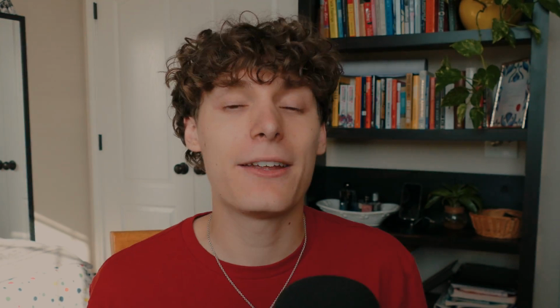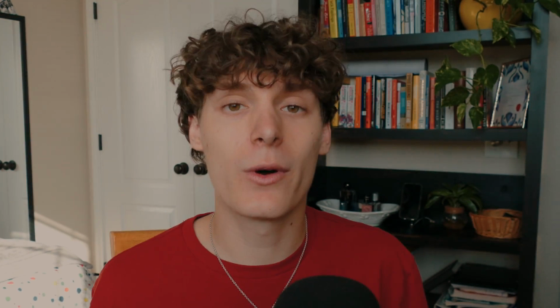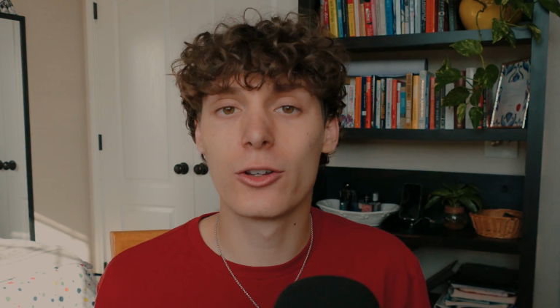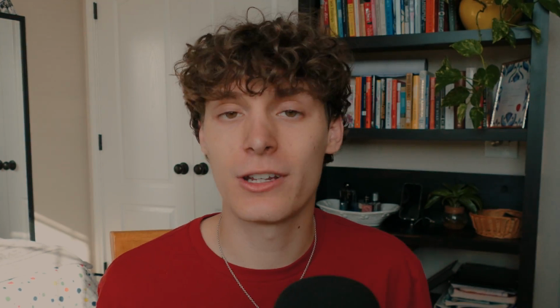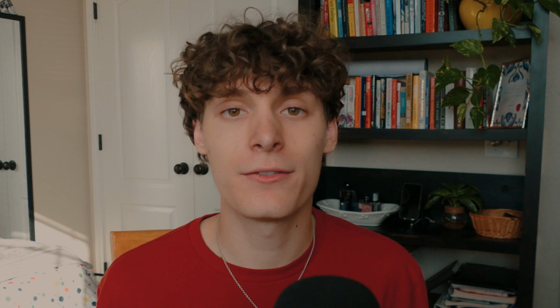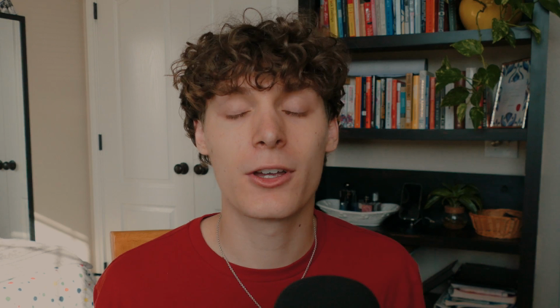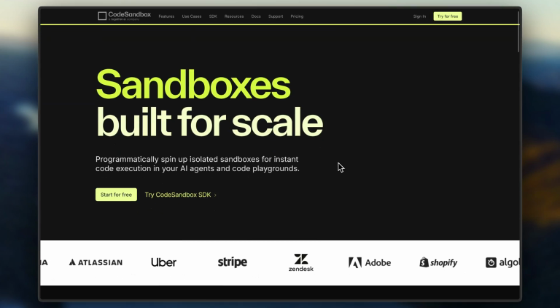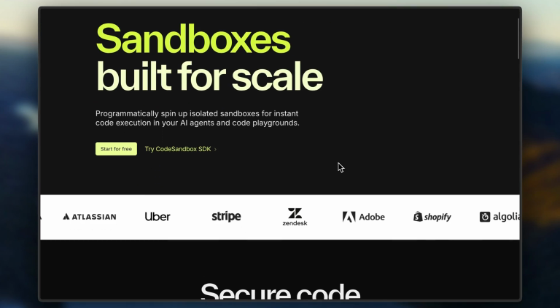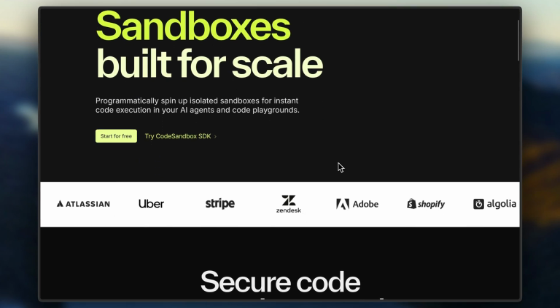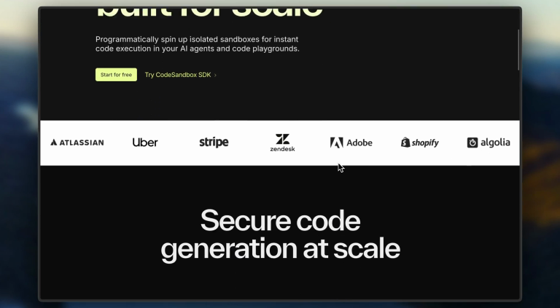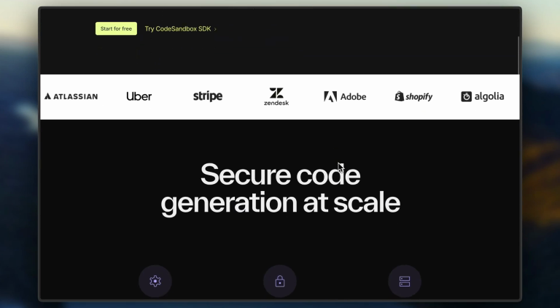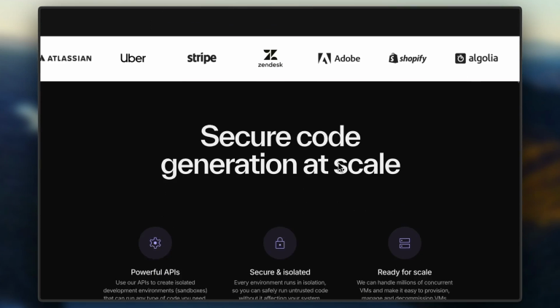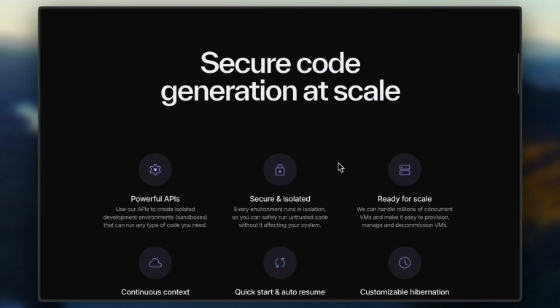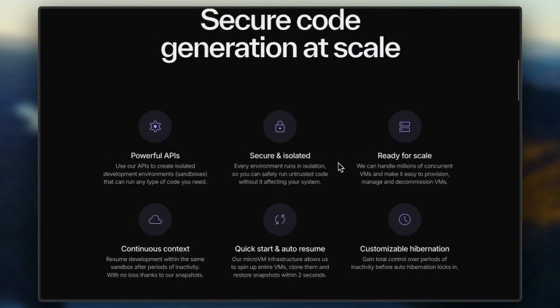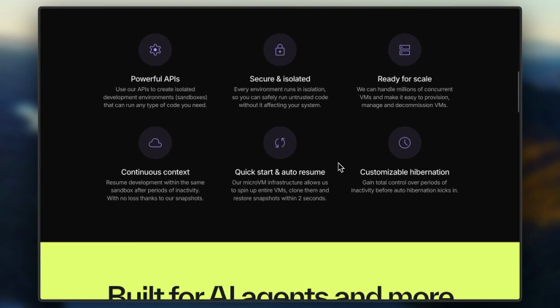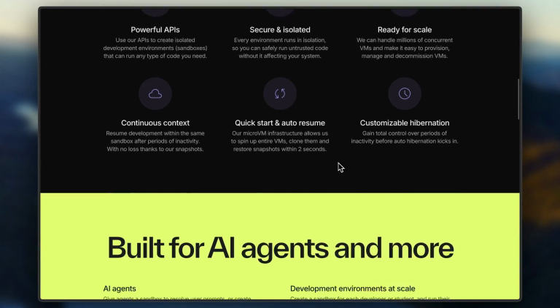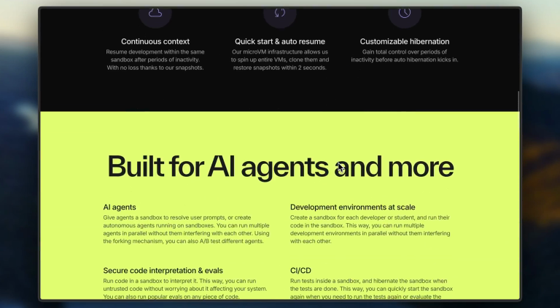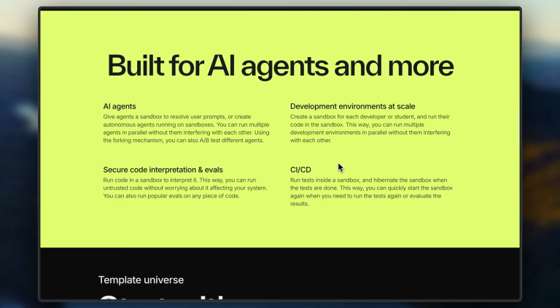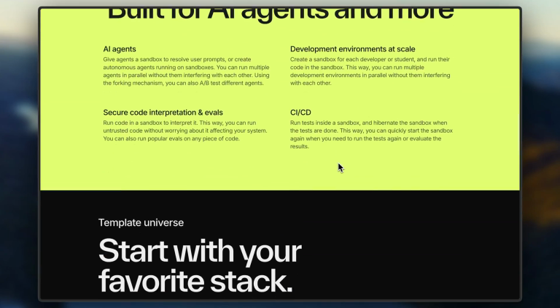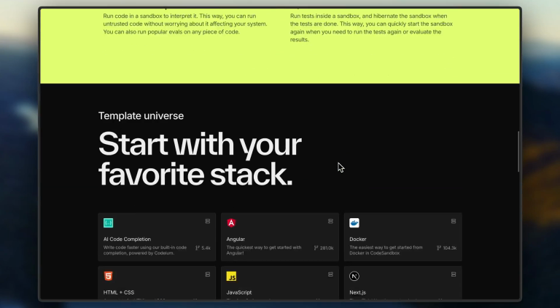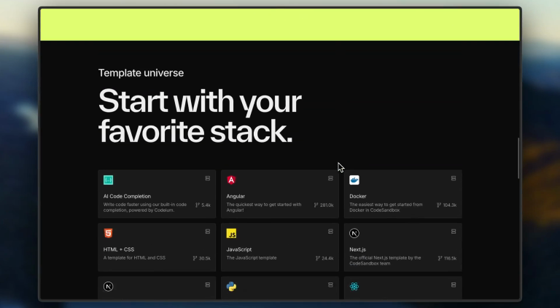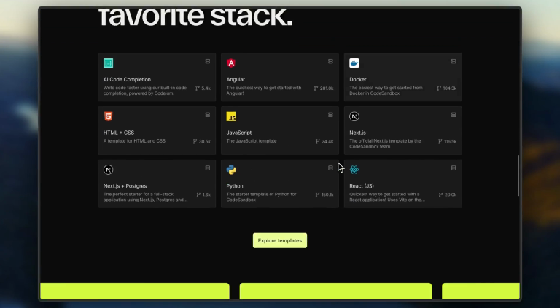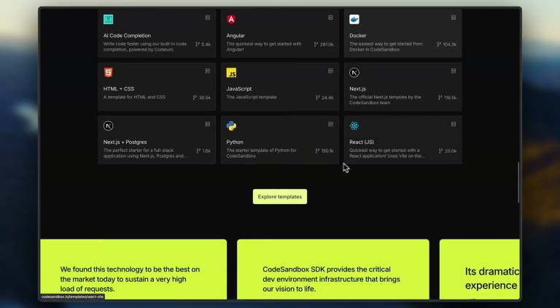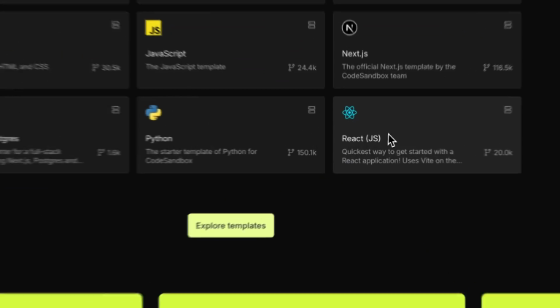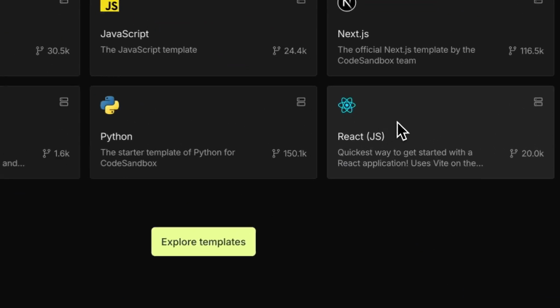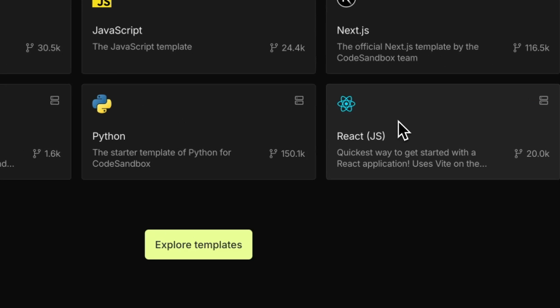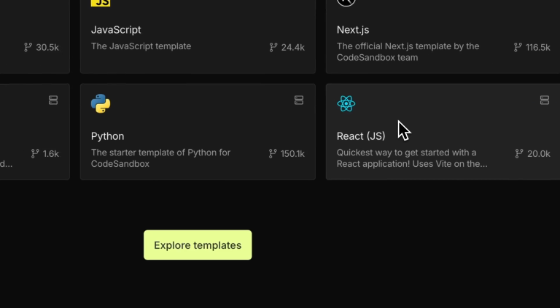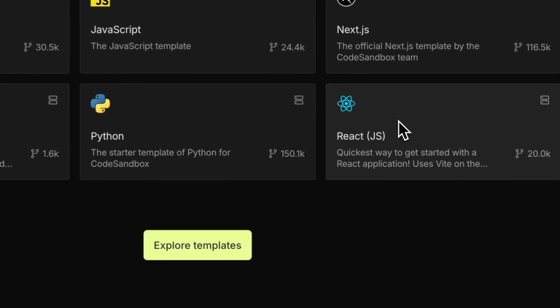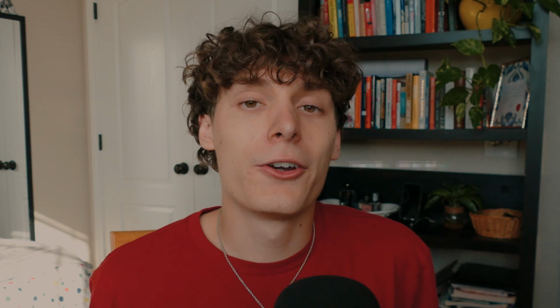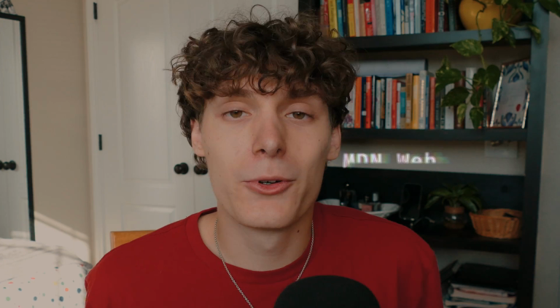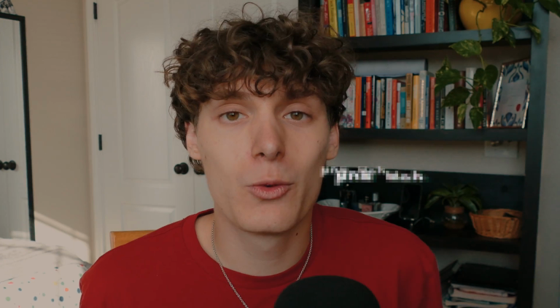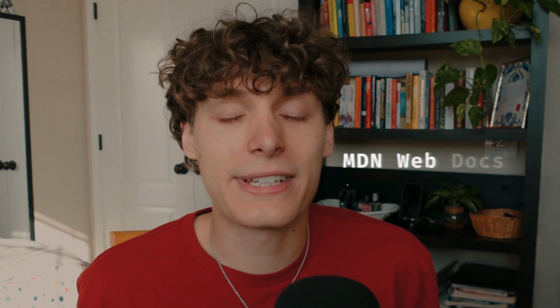And if you want an alternative, Code Sandbox is also really good, especially when working with frameworks like React, which work out of the box.